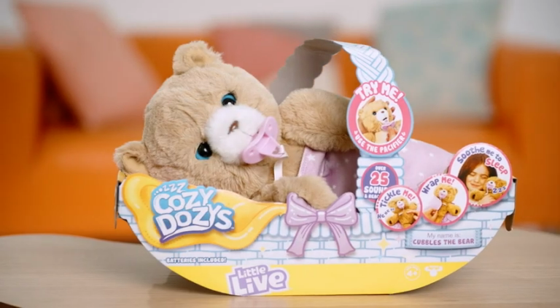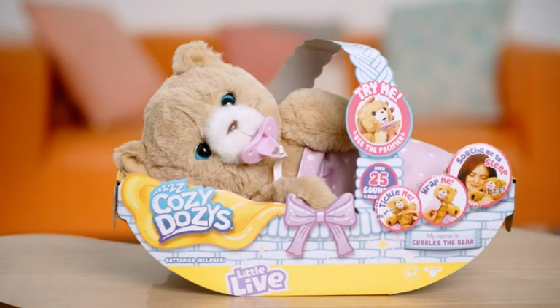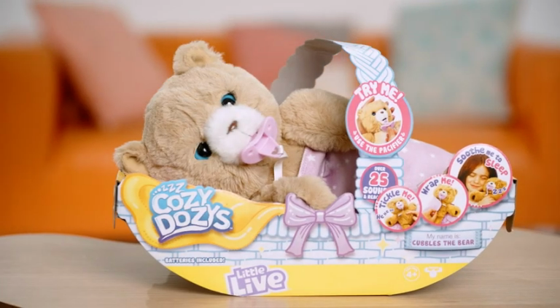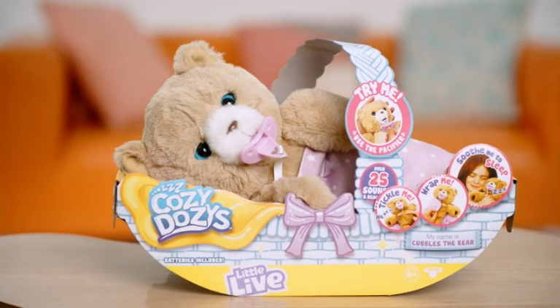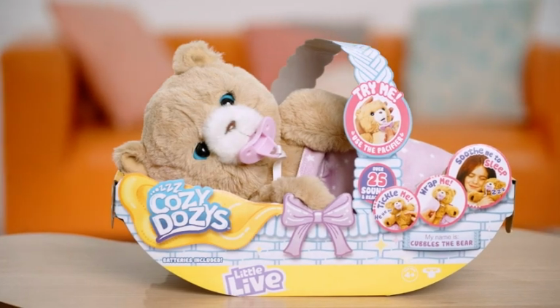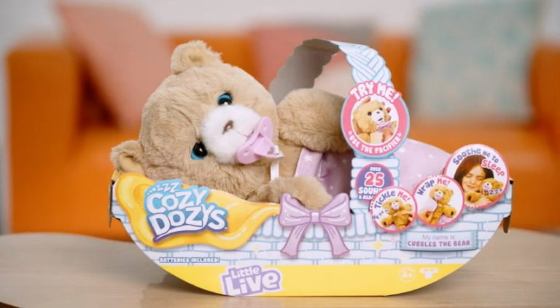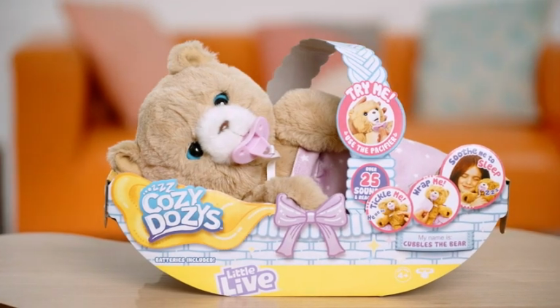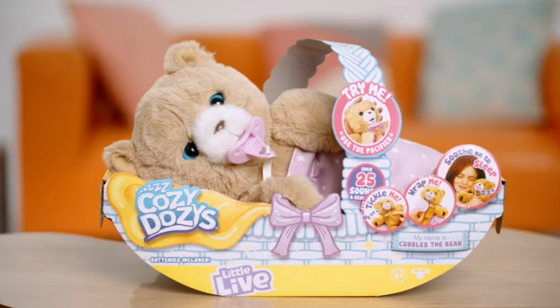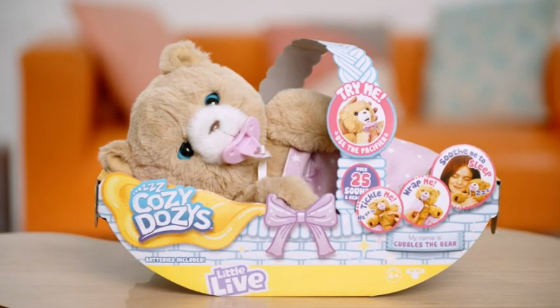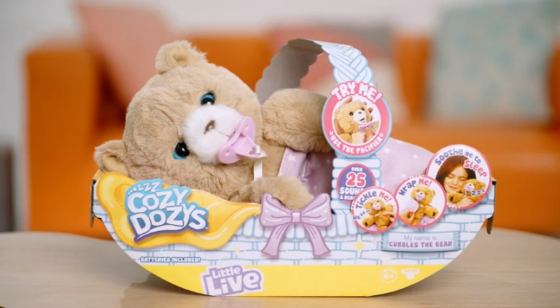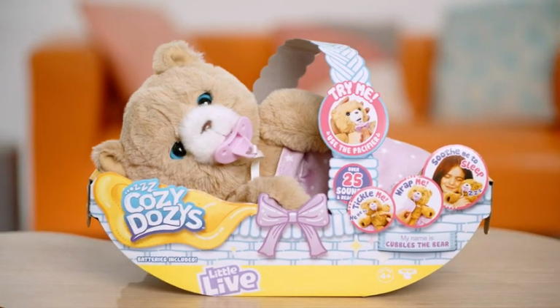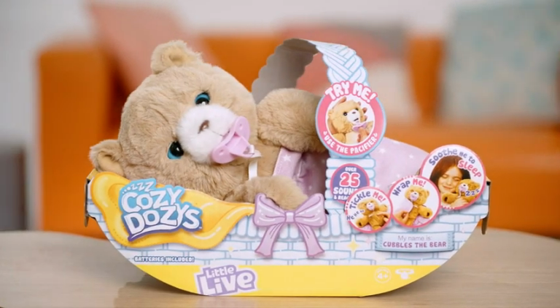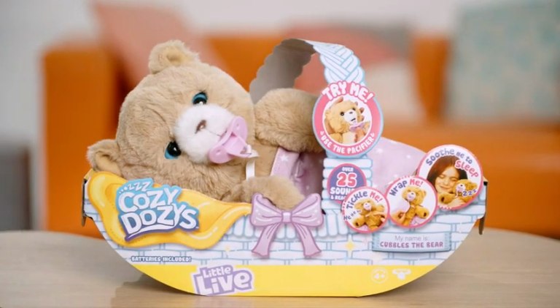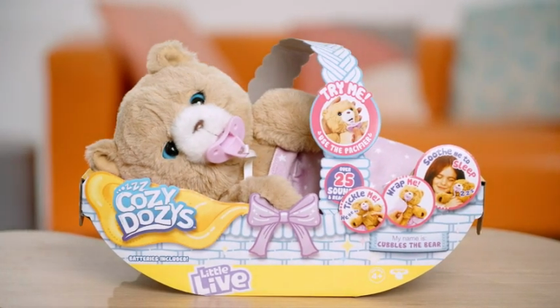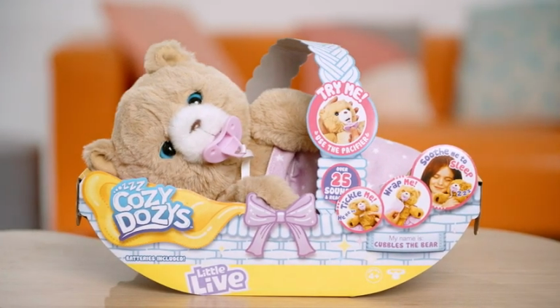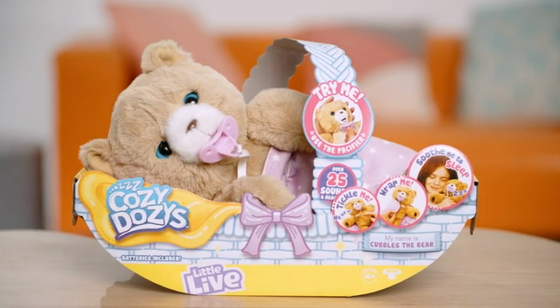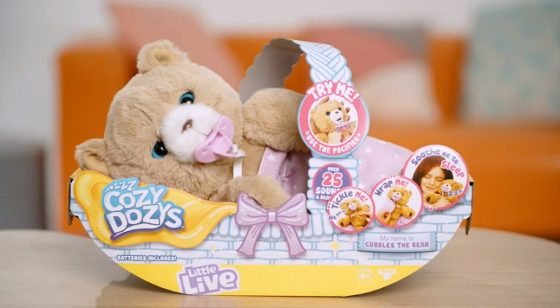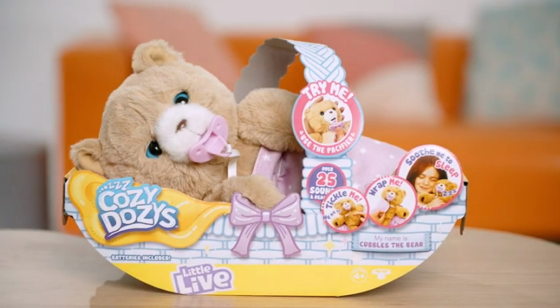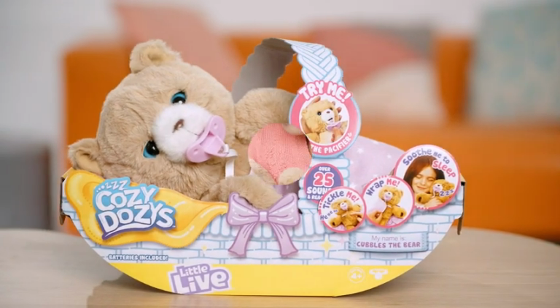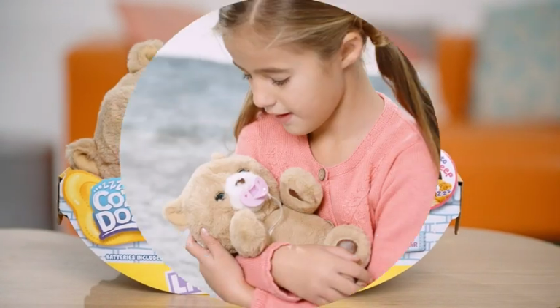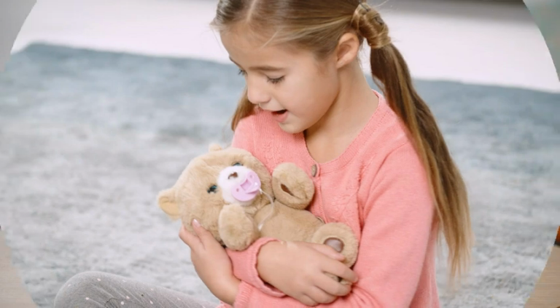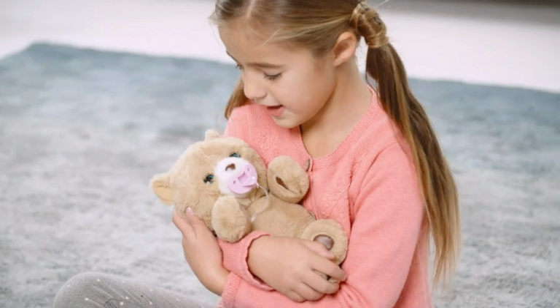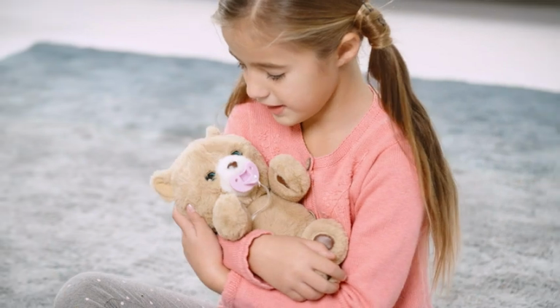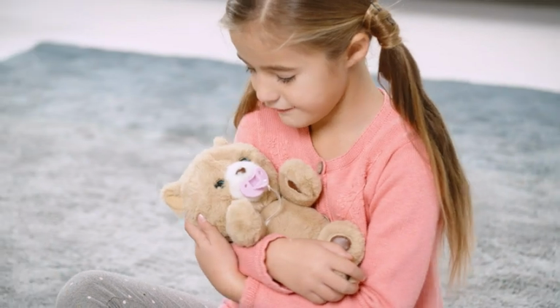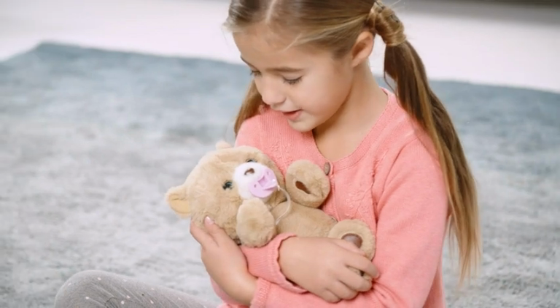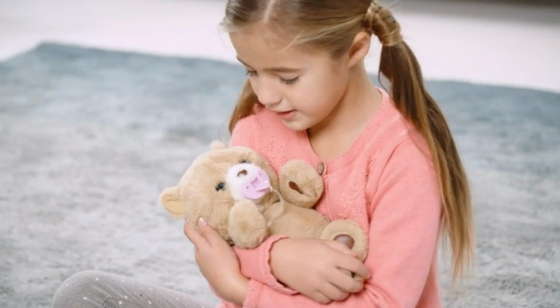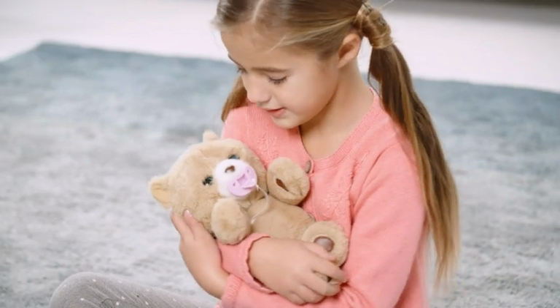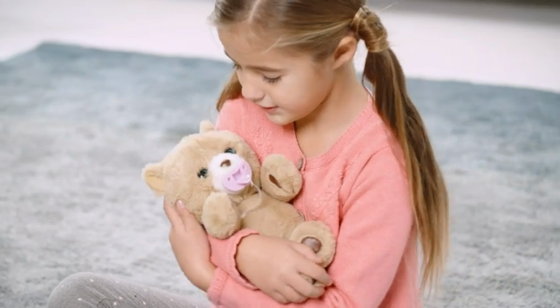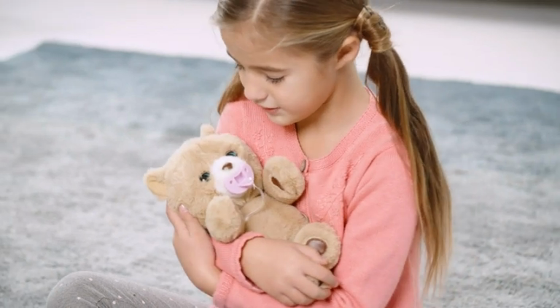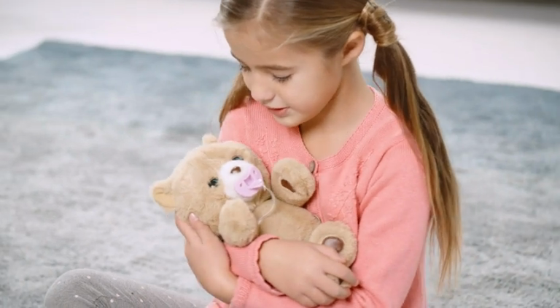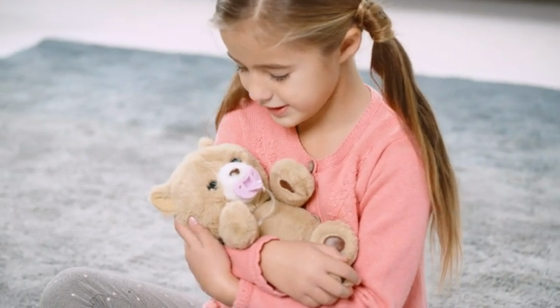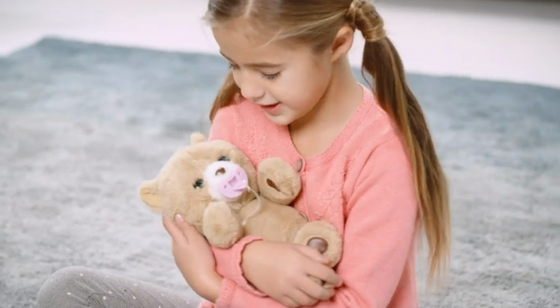Cozy Dozy, out now from Little Live. I love Cozy Dozy.